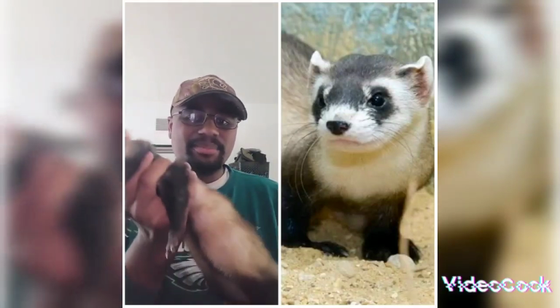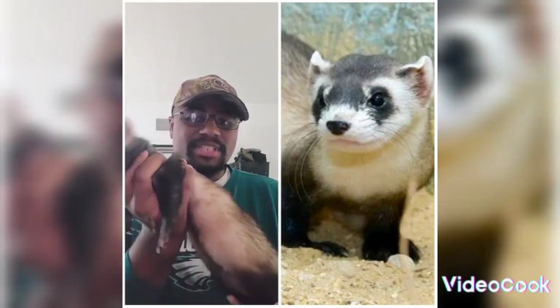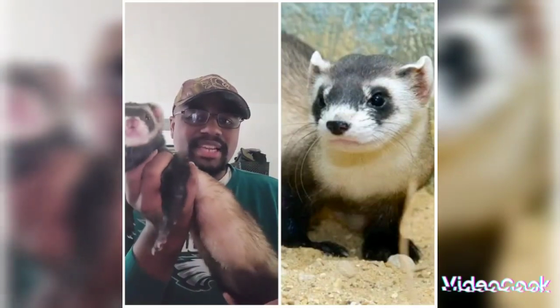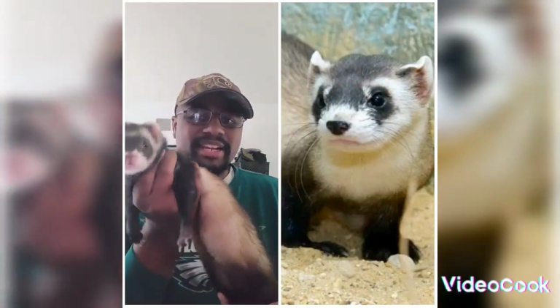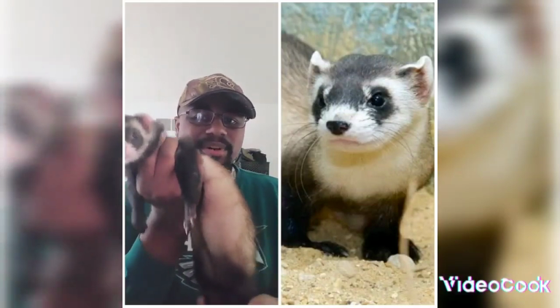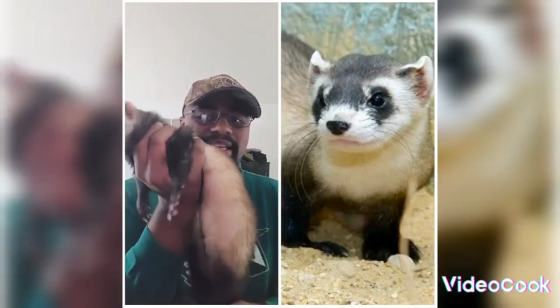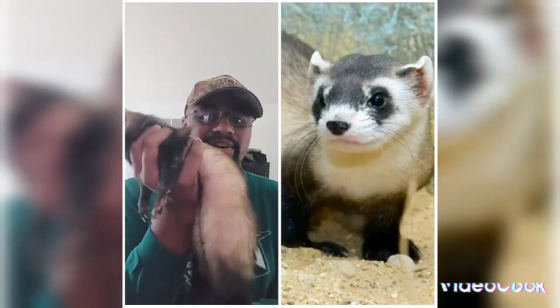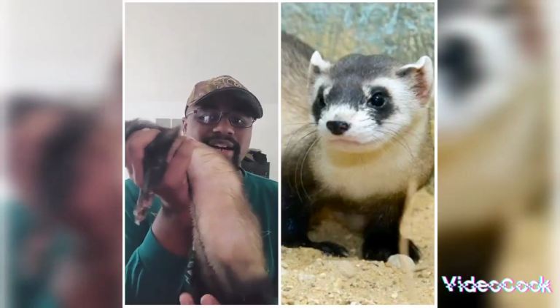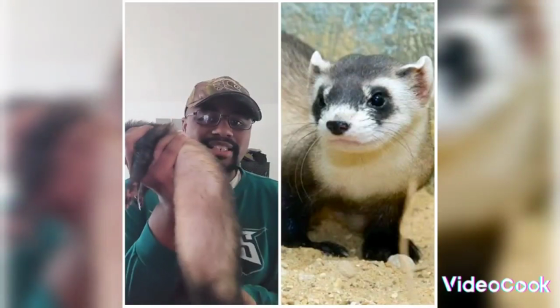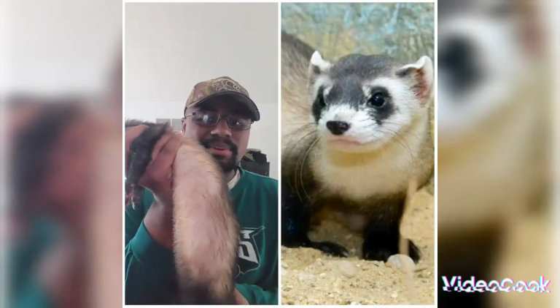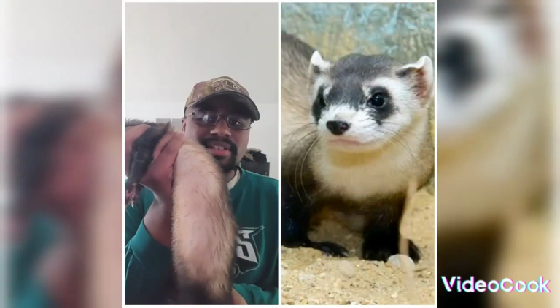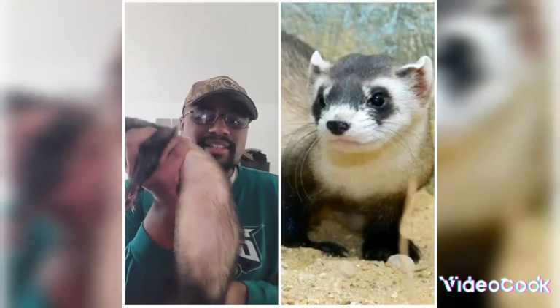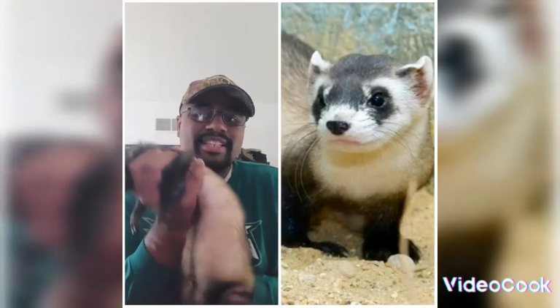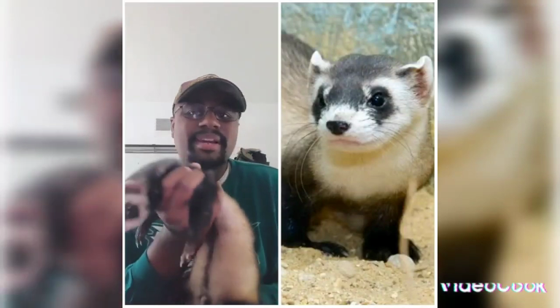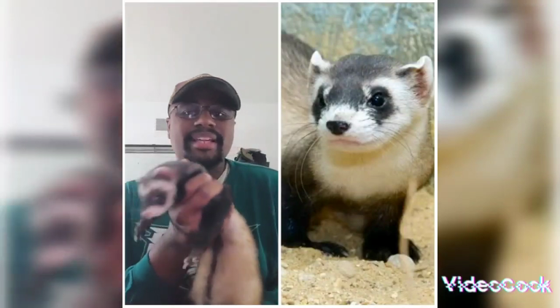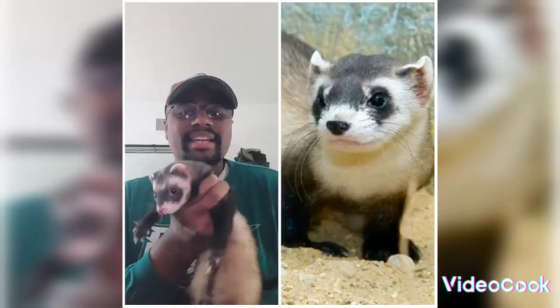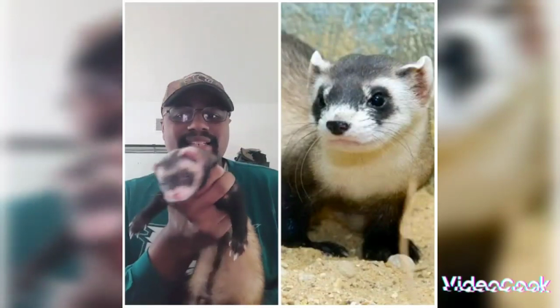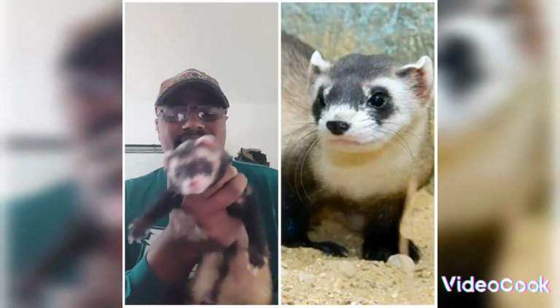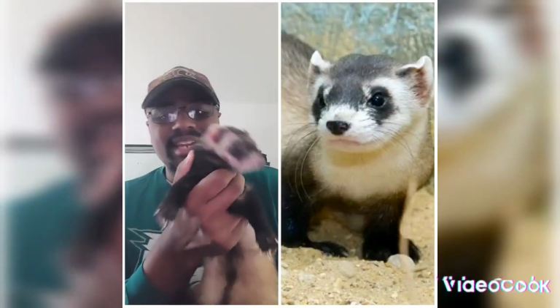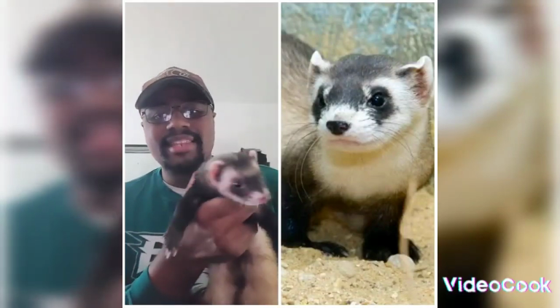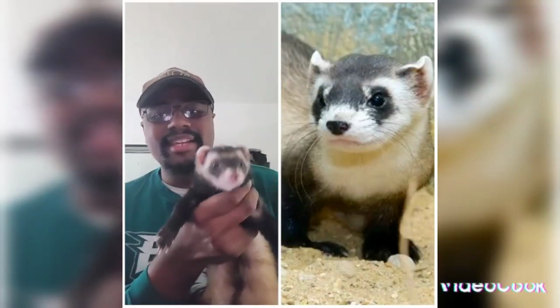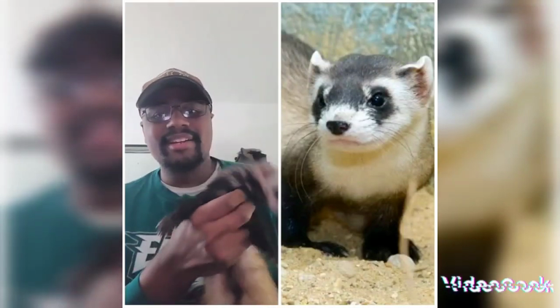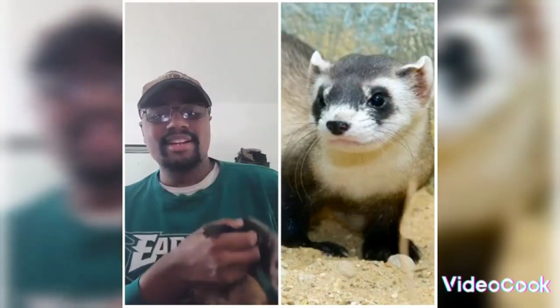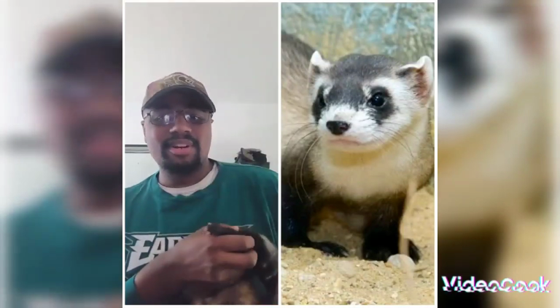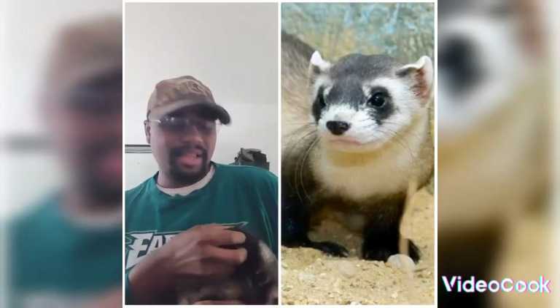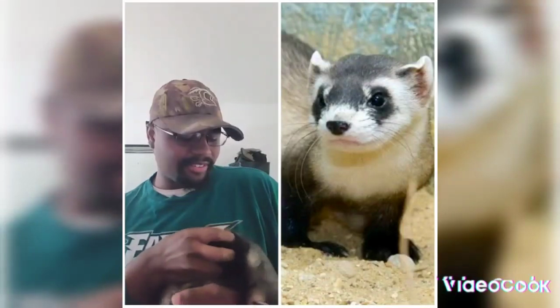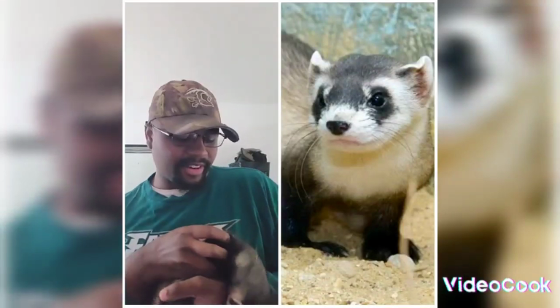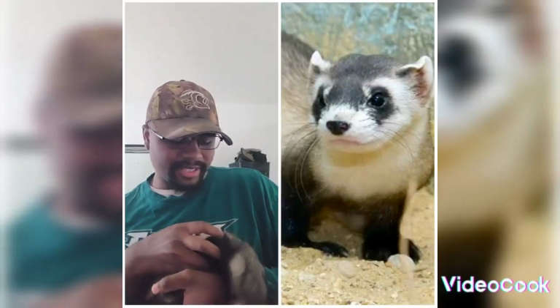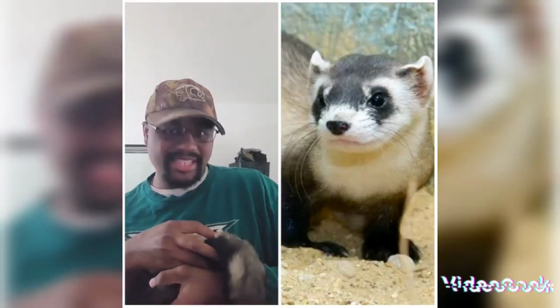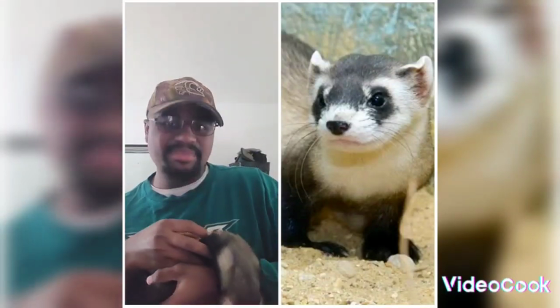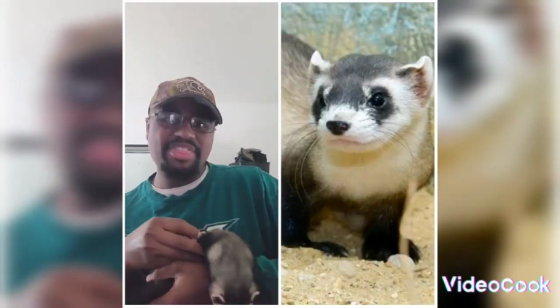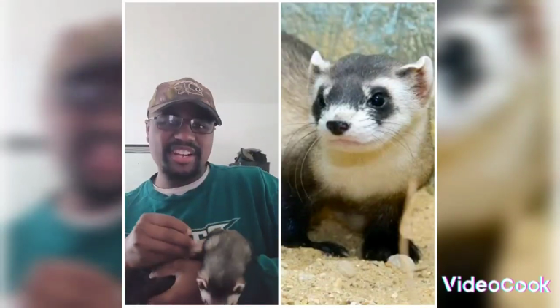Black-Footed Ferrets are a bit different from our domesticated variety. They're a little more skinnier, whereas Niko here is a little more girthy in the belly. His neck is kind of thicker, whereas the Black-Footed Ferret's neck is a little bit thinner.